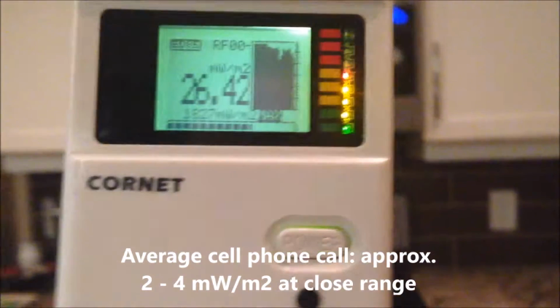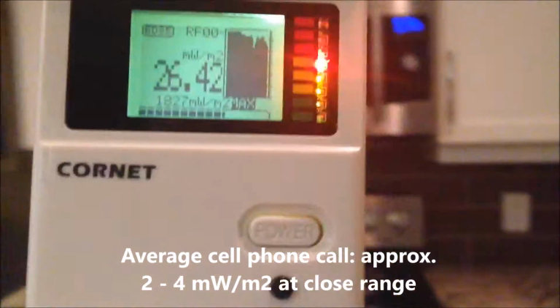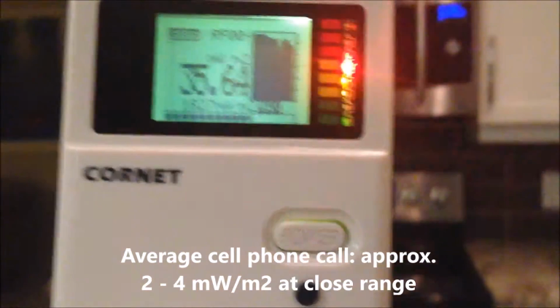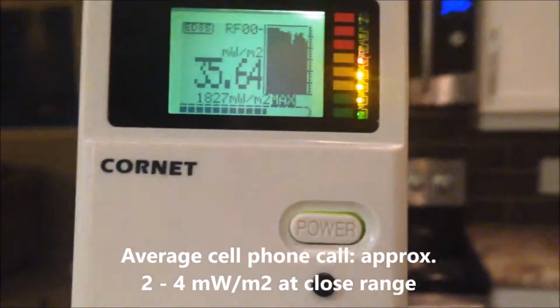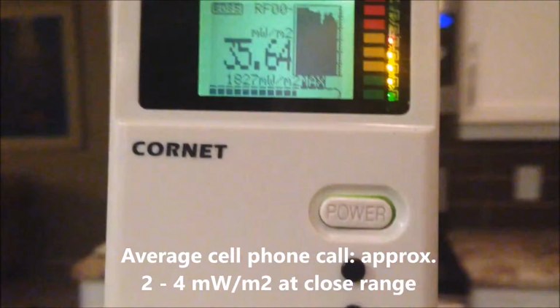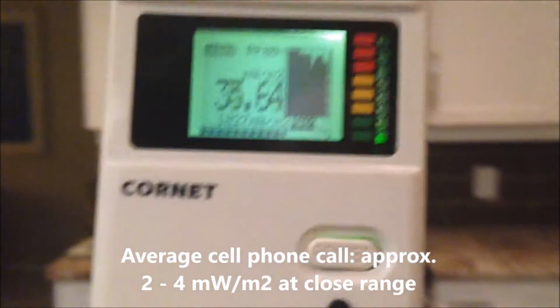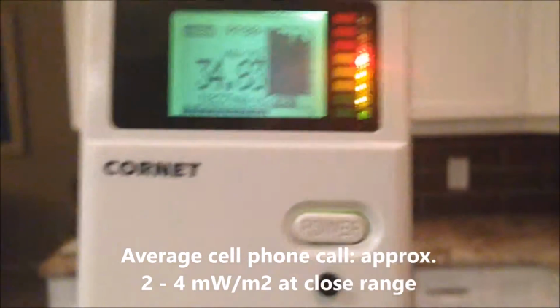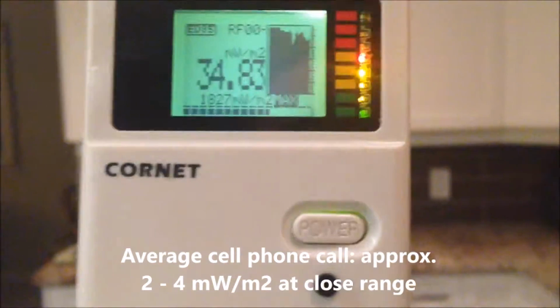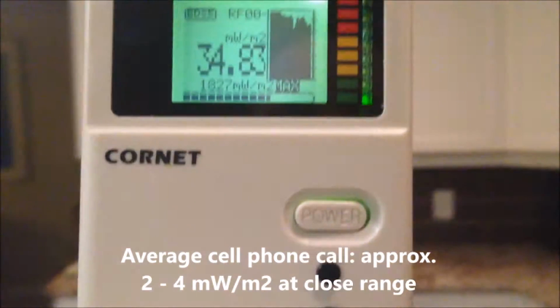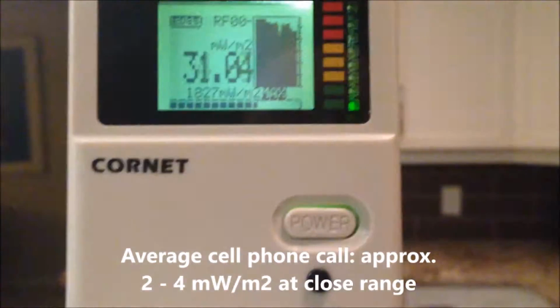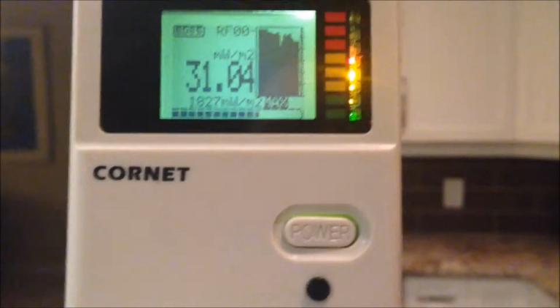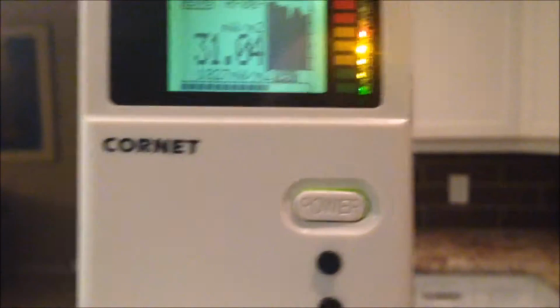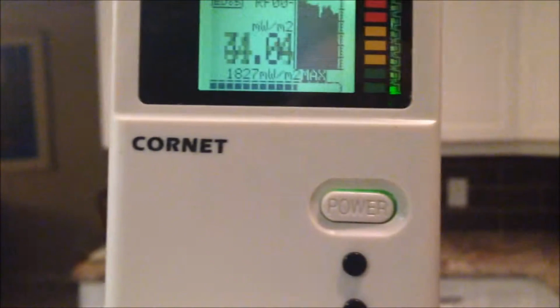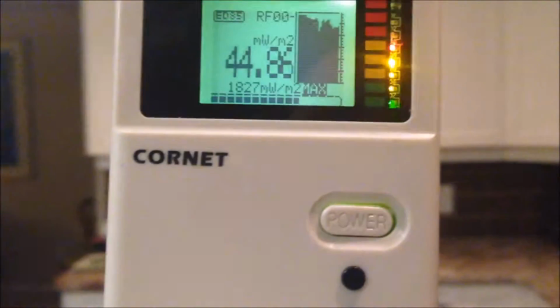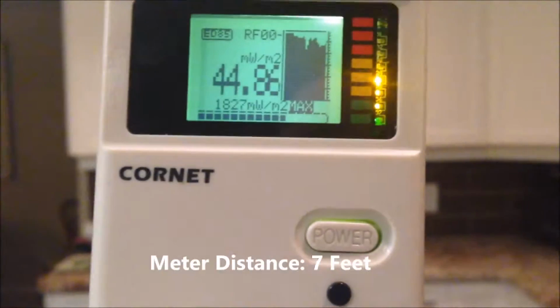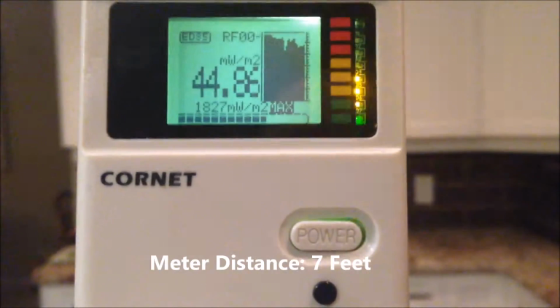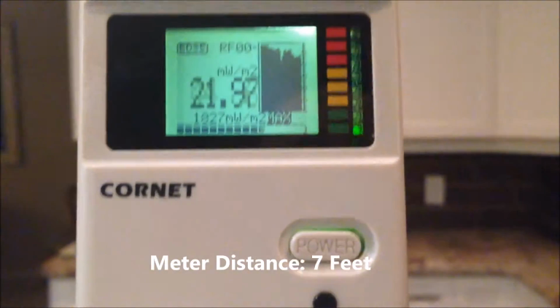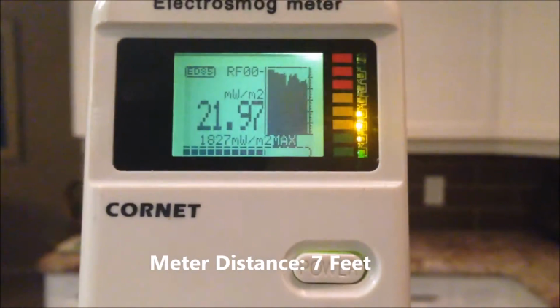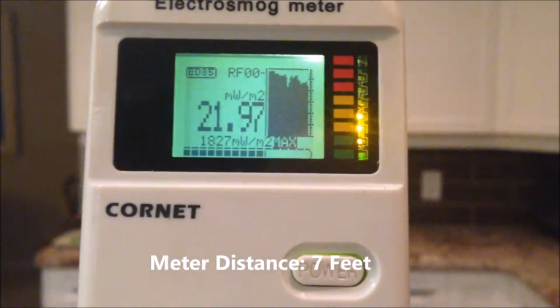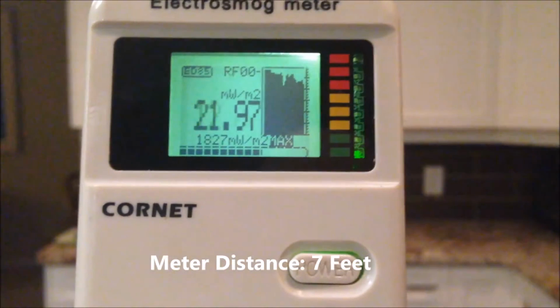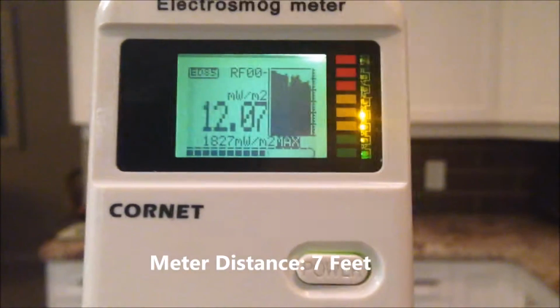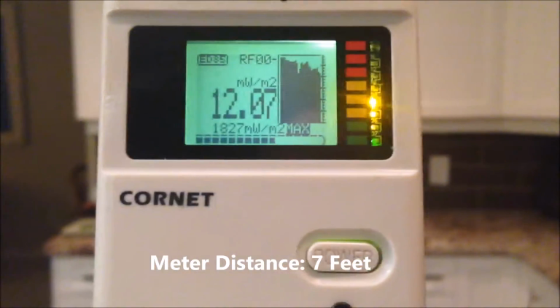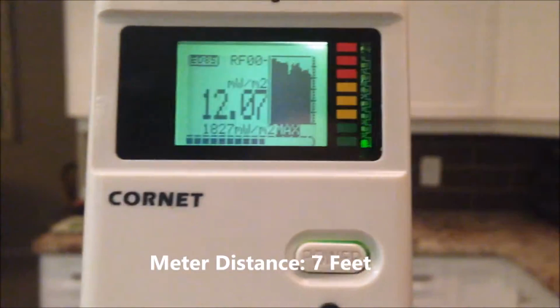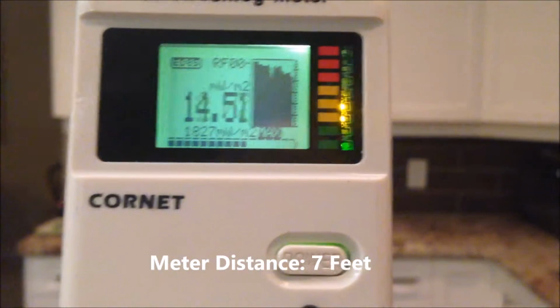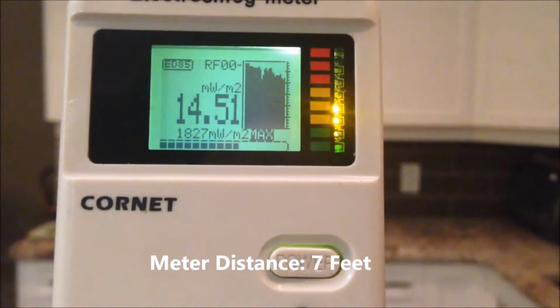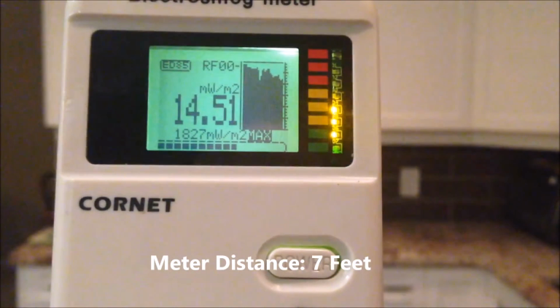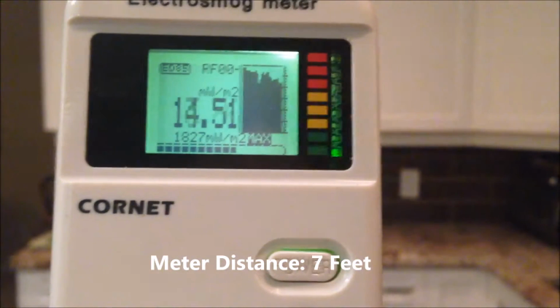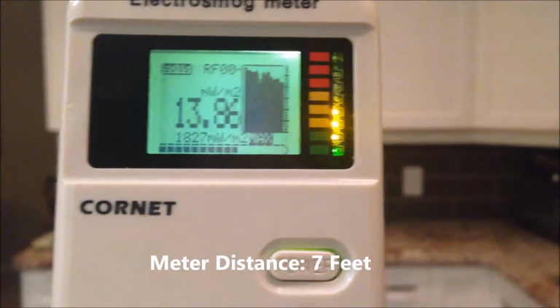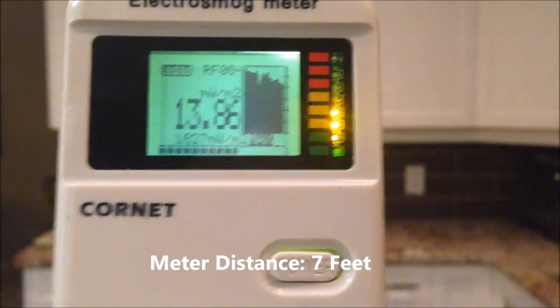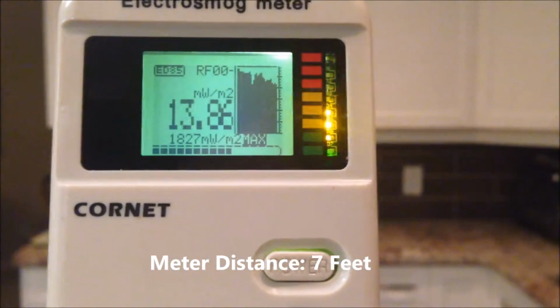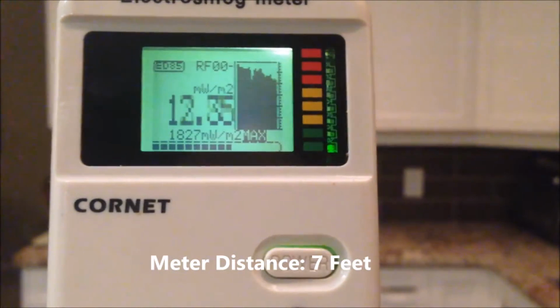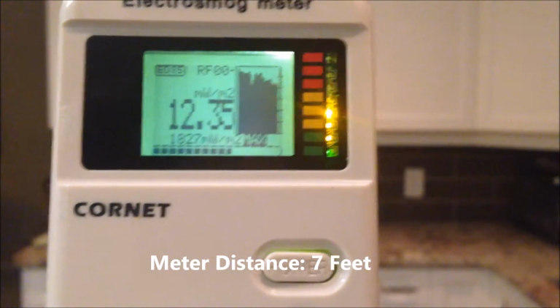I'll step back here to the seven foot mark. We're now seven feet away from the microwave and we're still getting a lot of radiation.